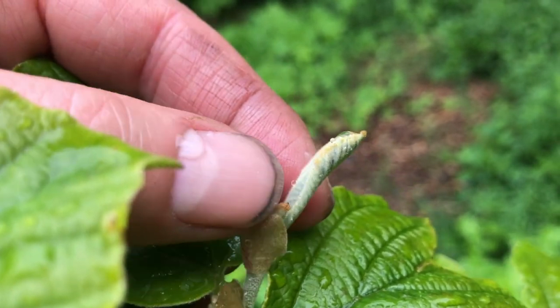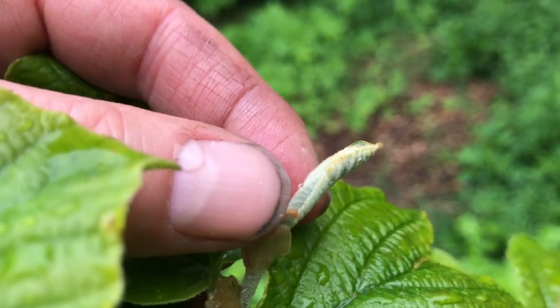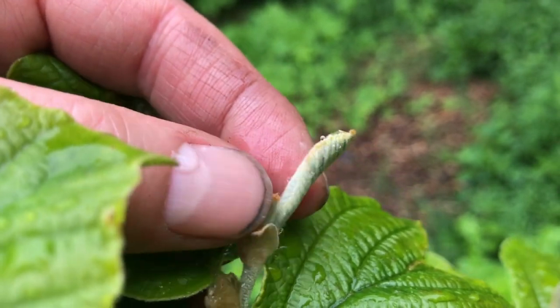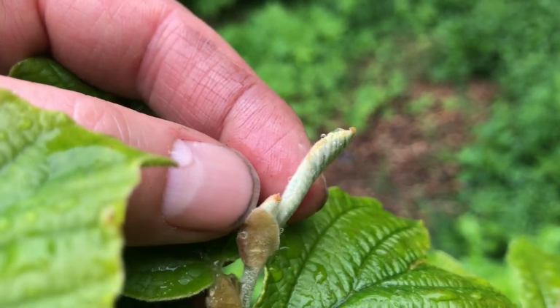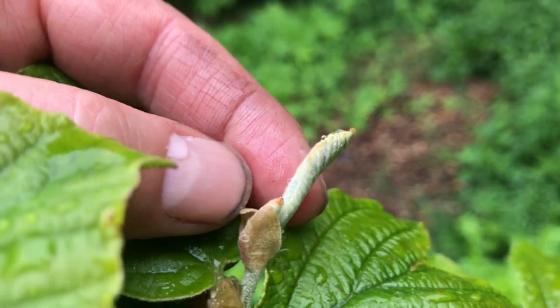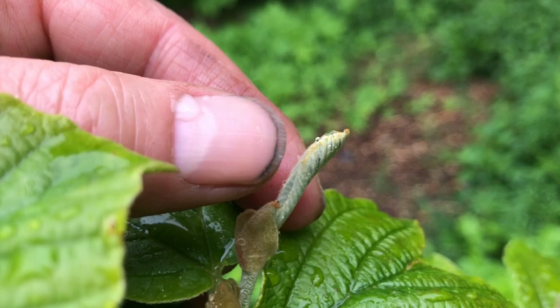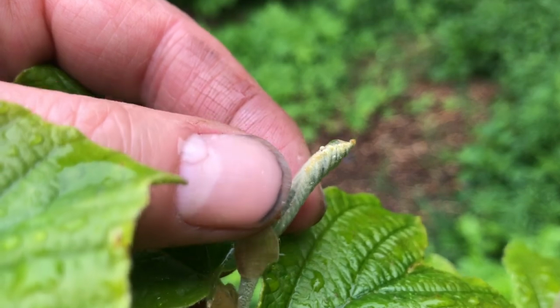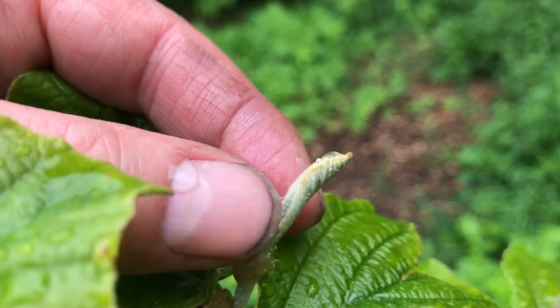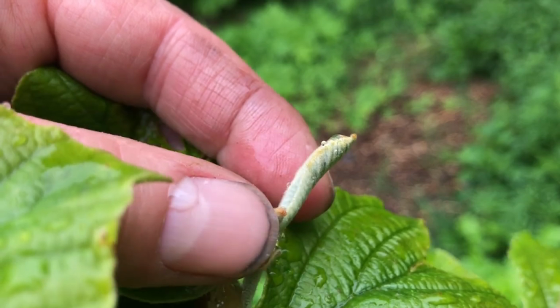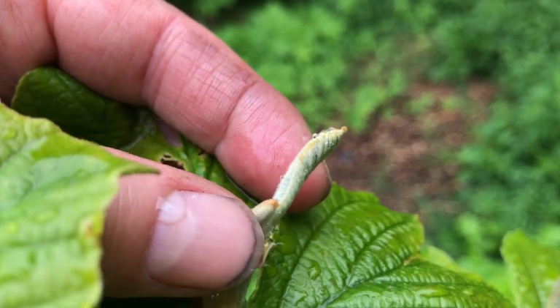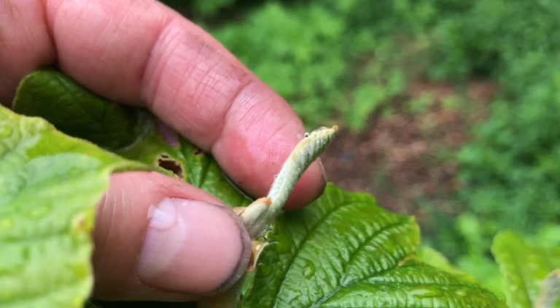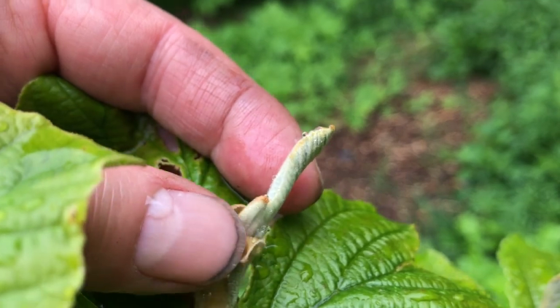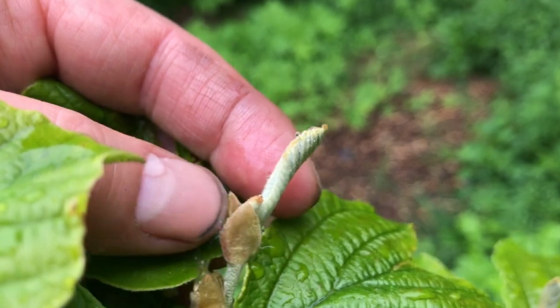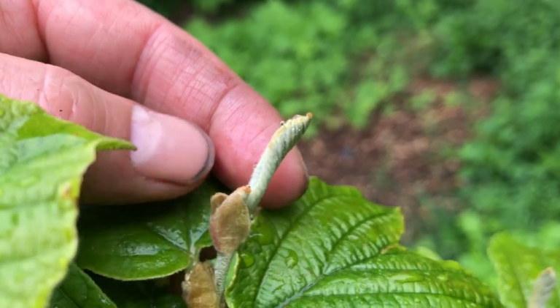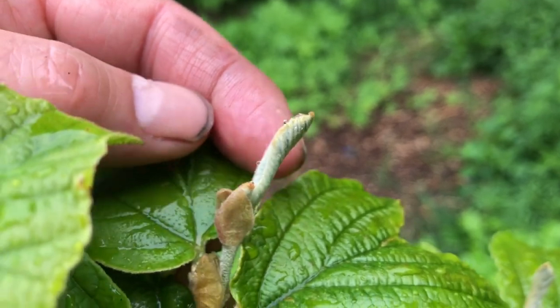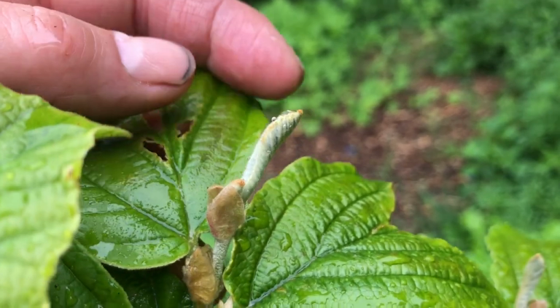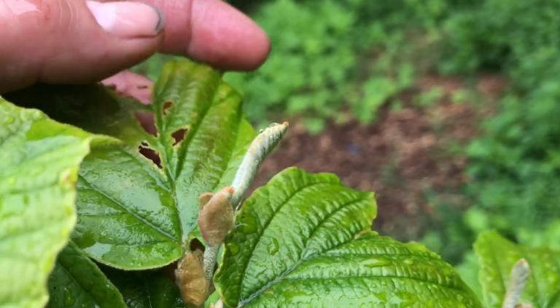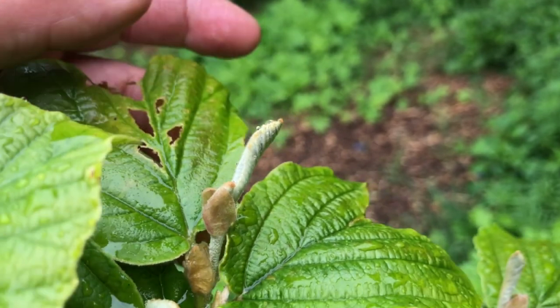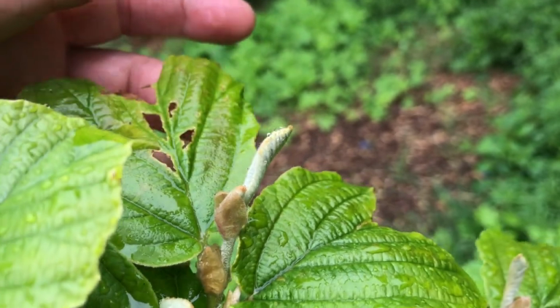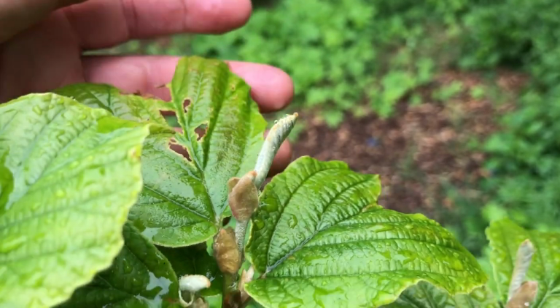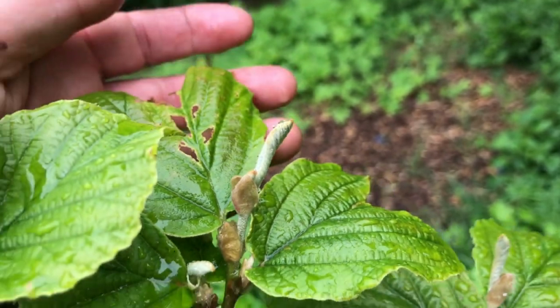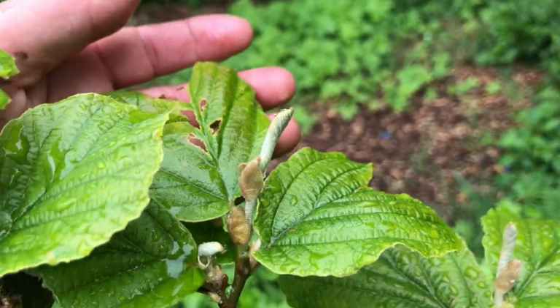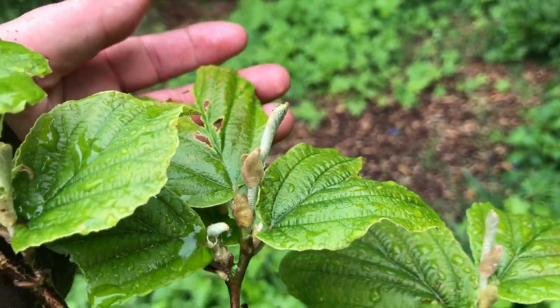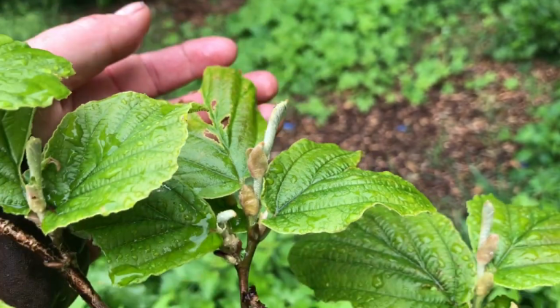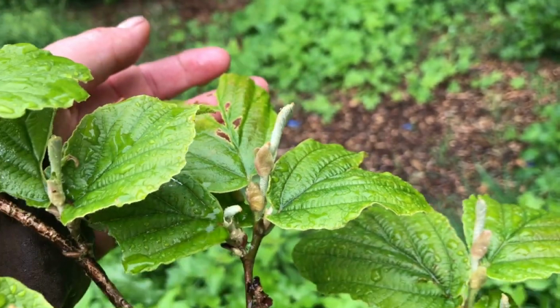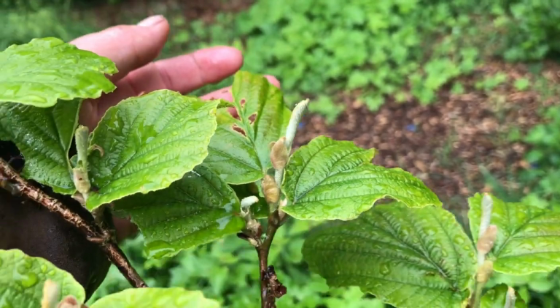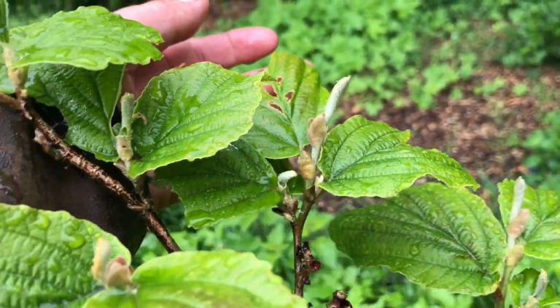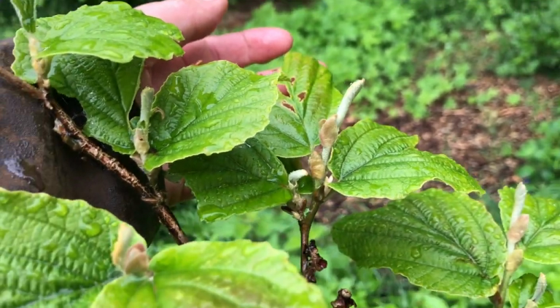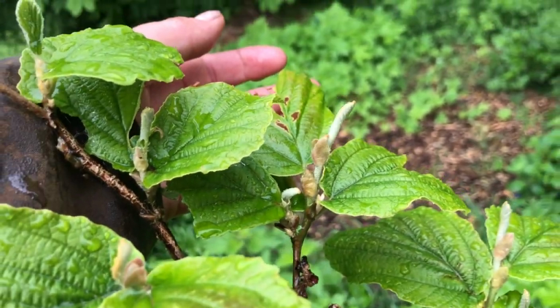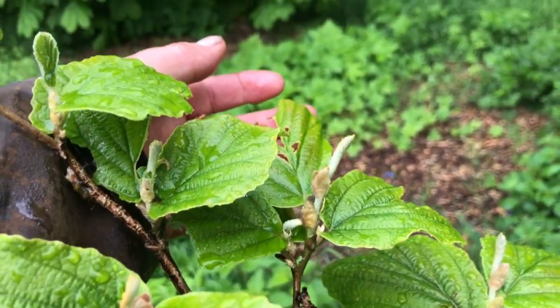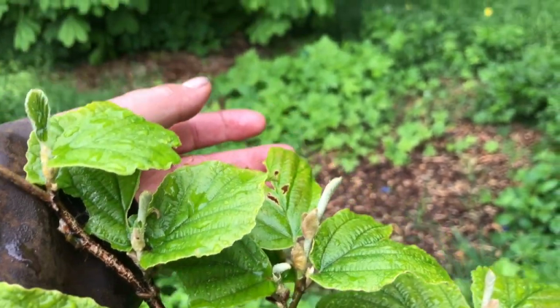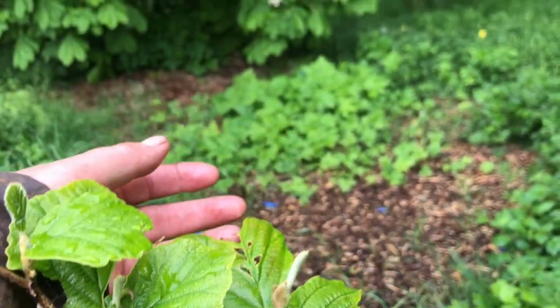So these are them — right there. The leaf protectors, the bud leaf protectors.